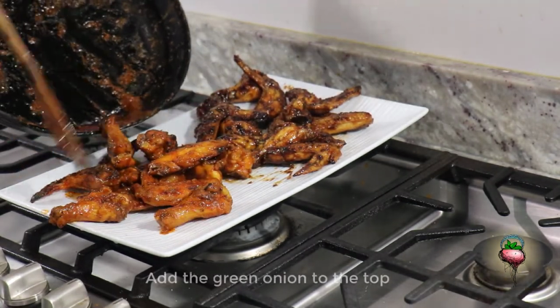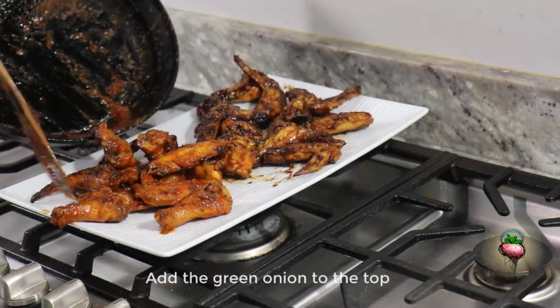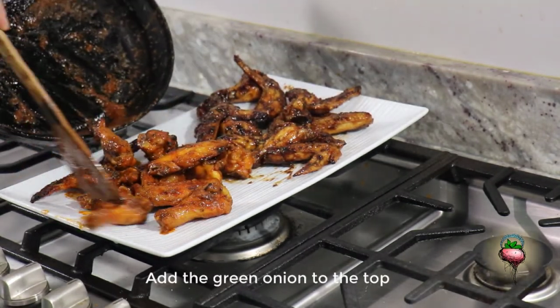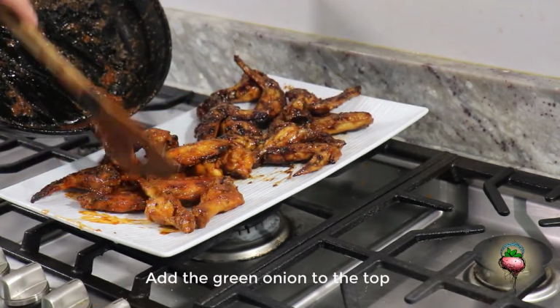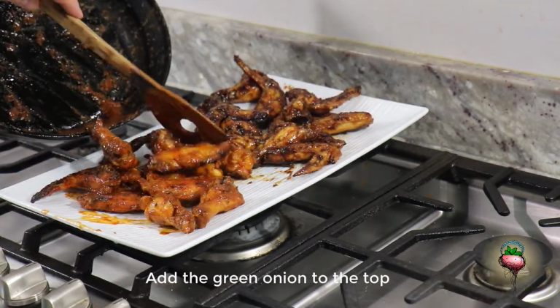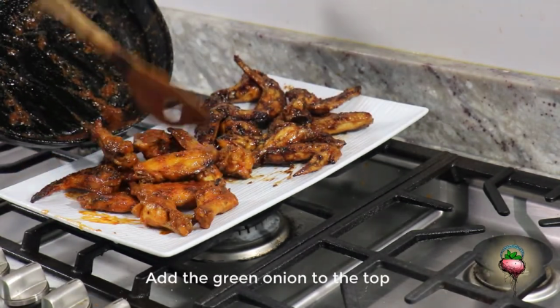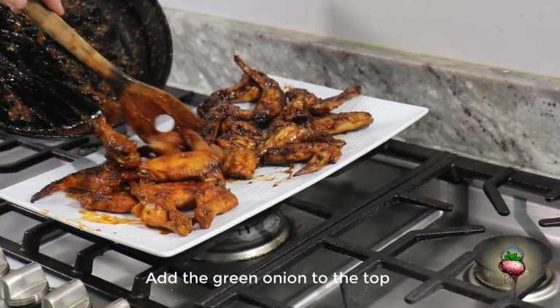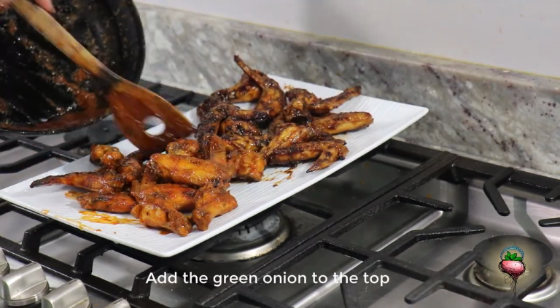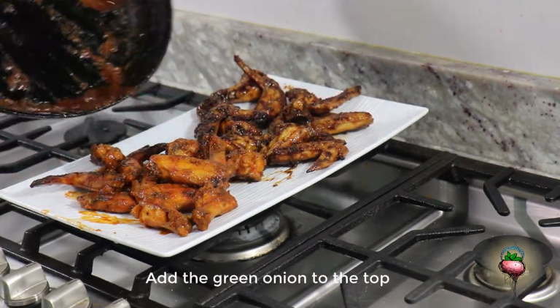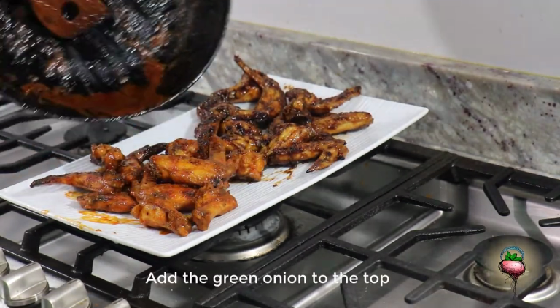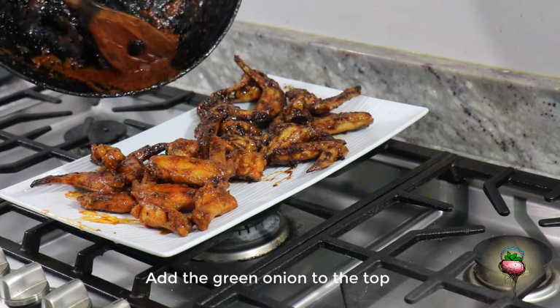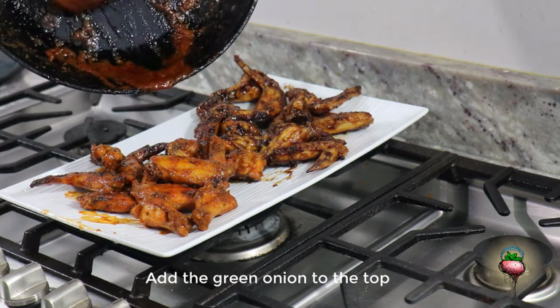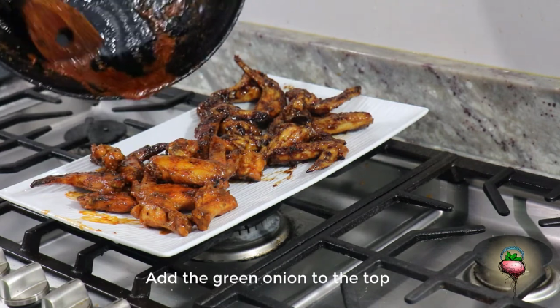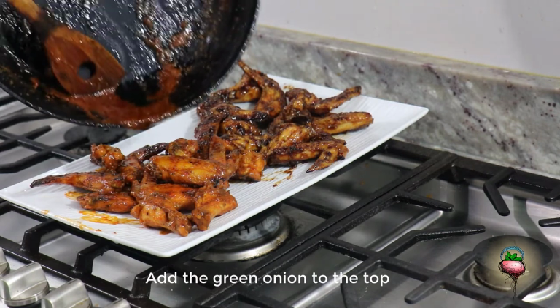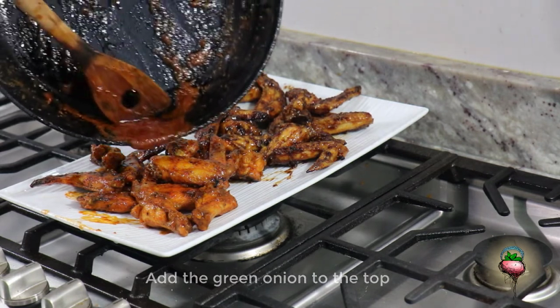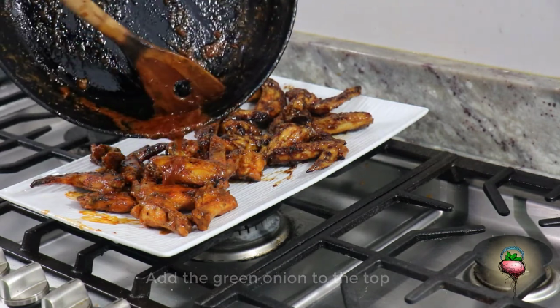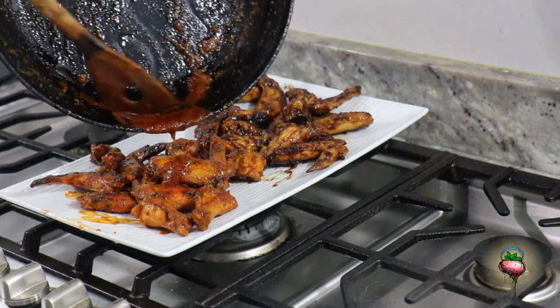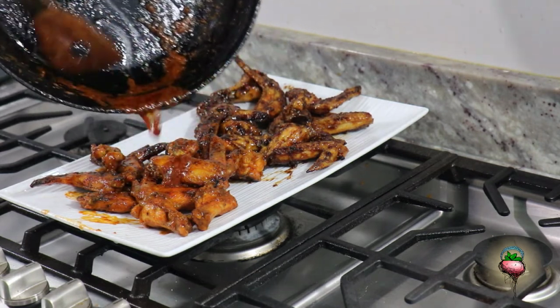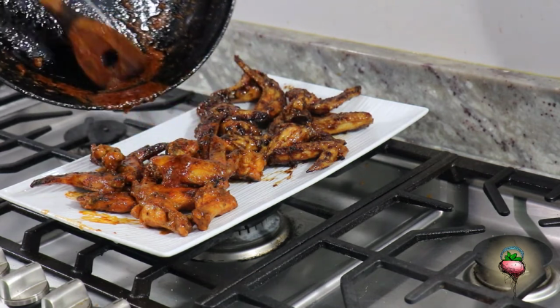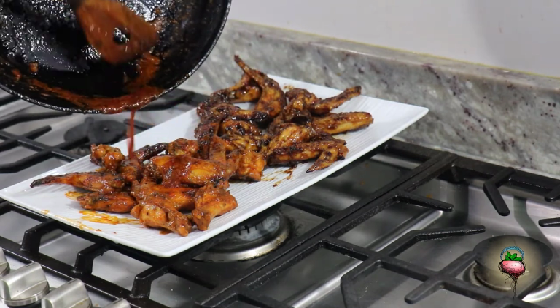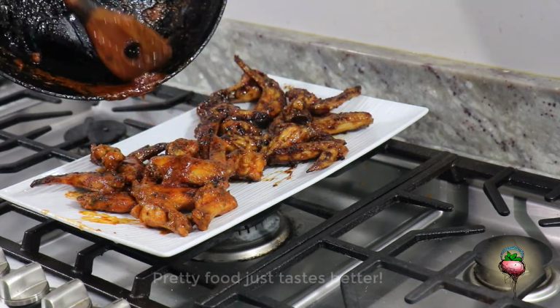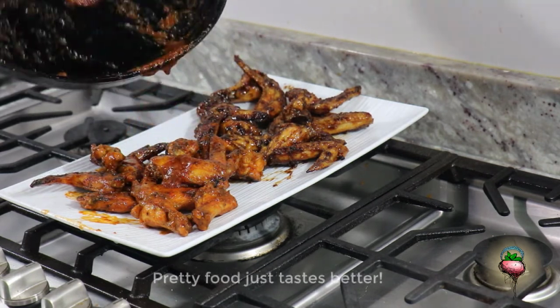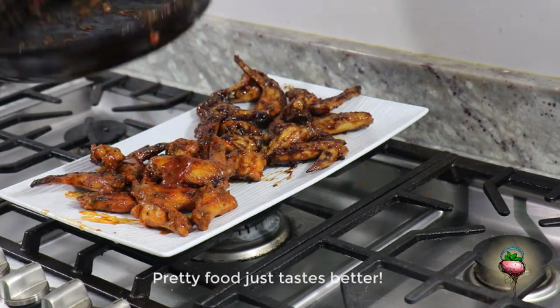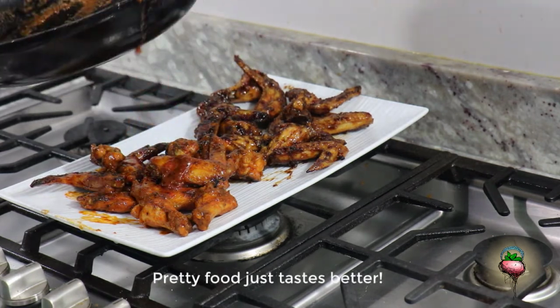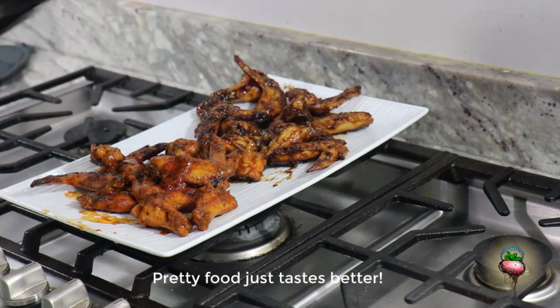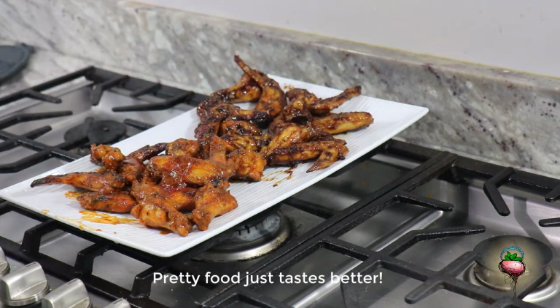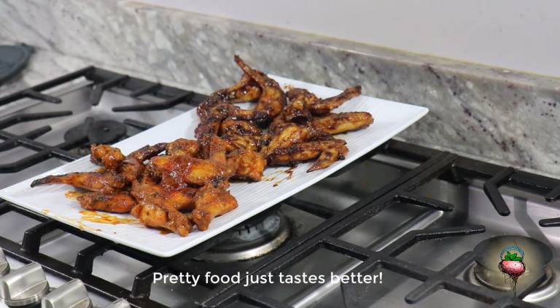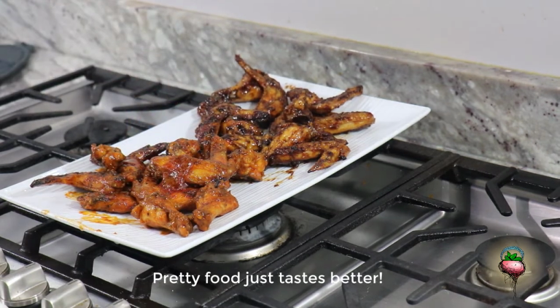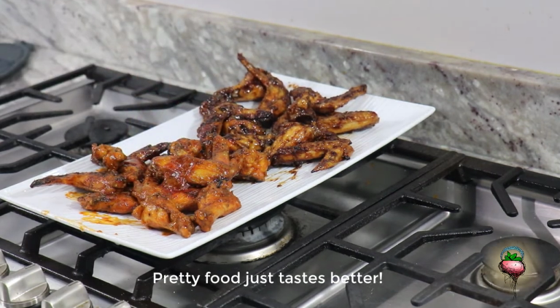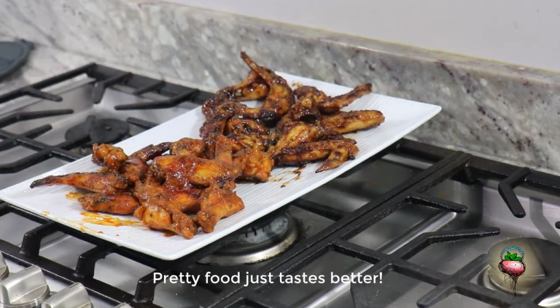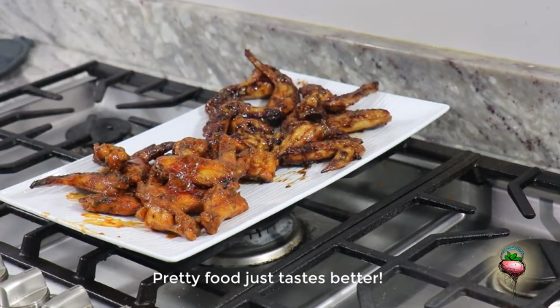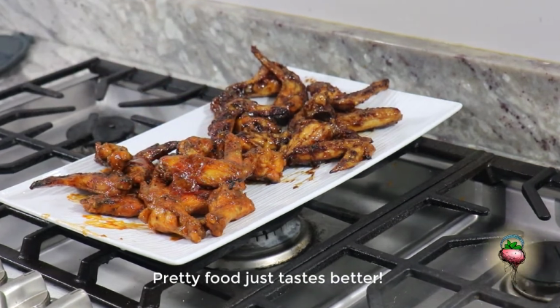Add the green onion to the top. Plated food just tastes better!